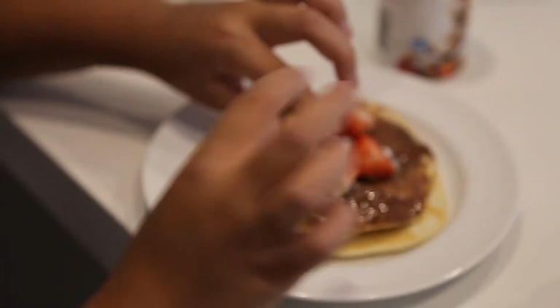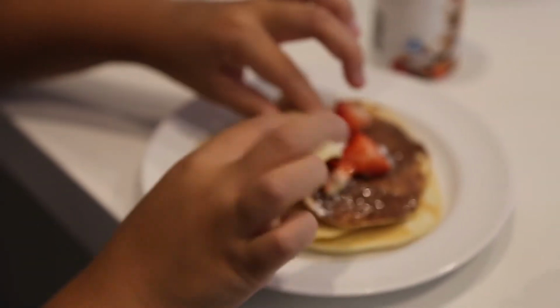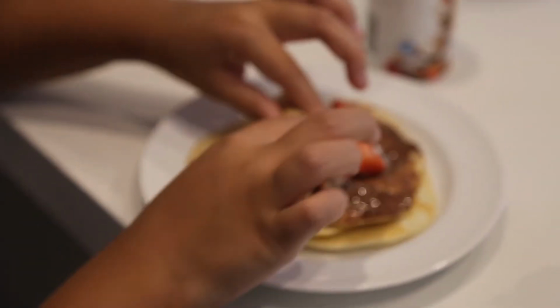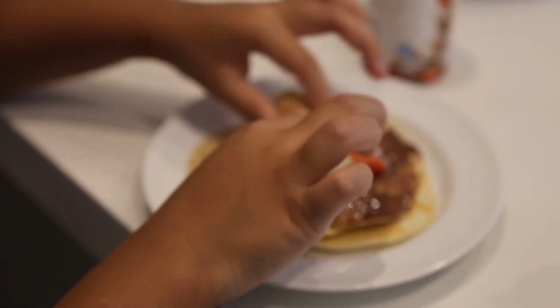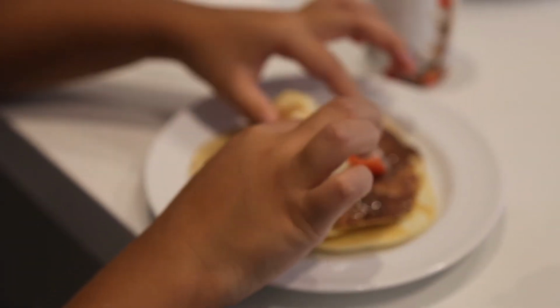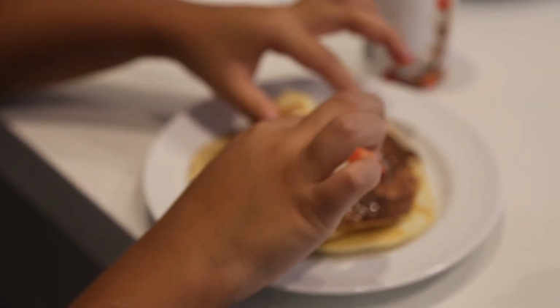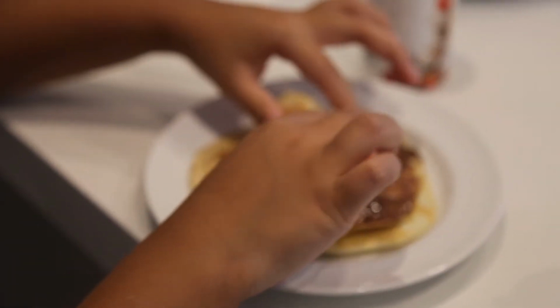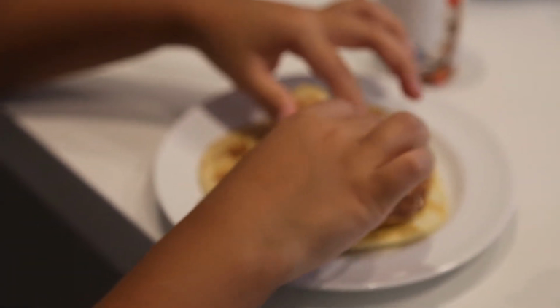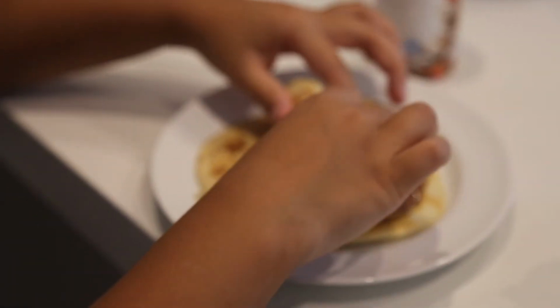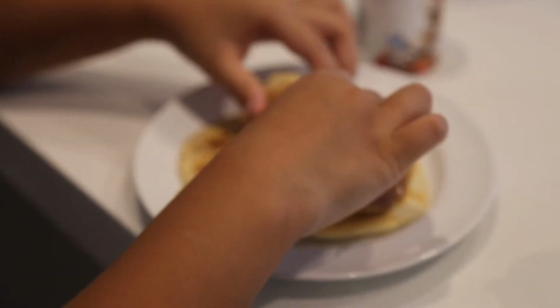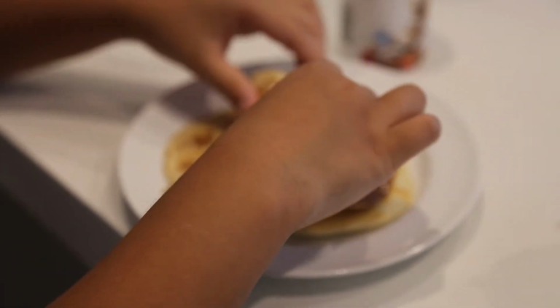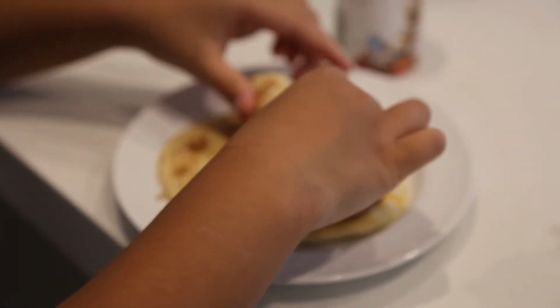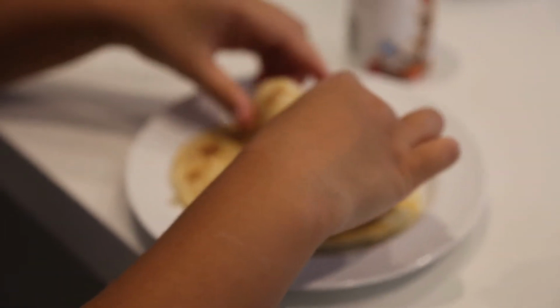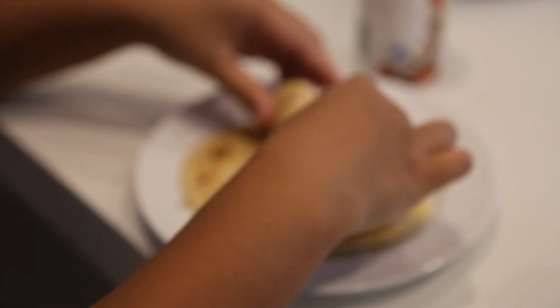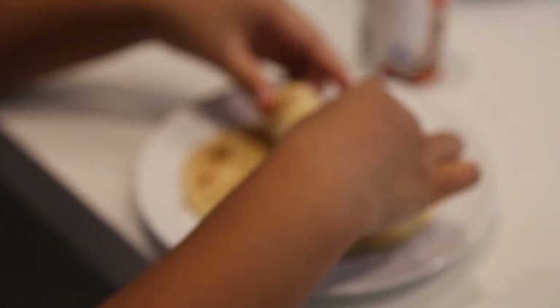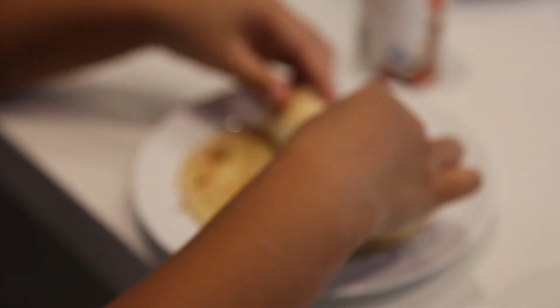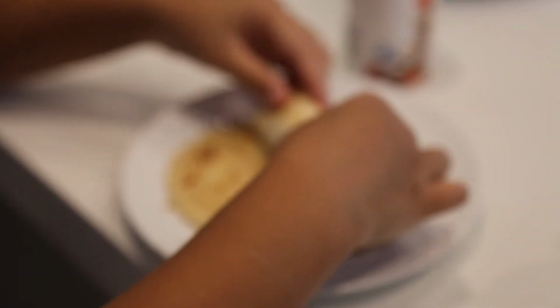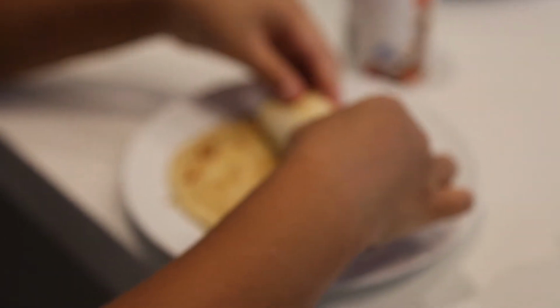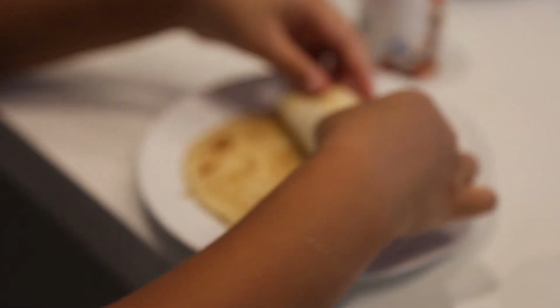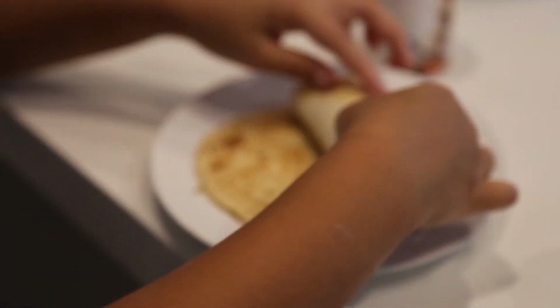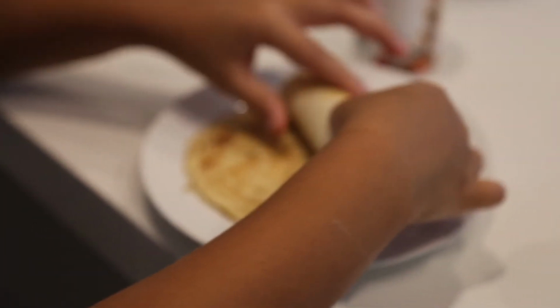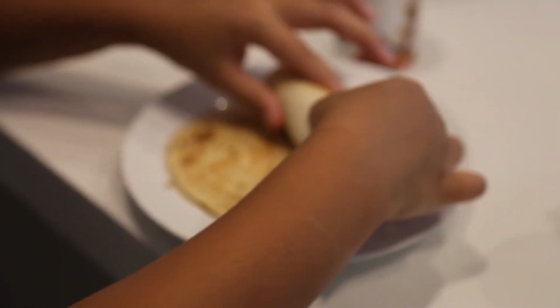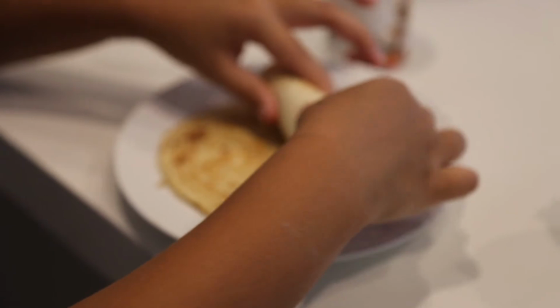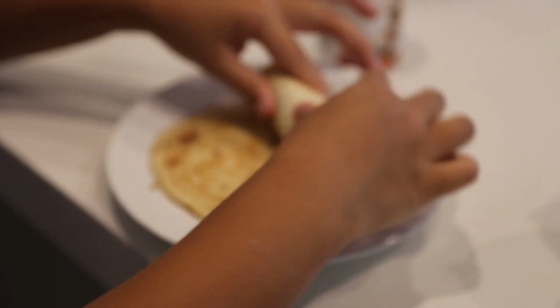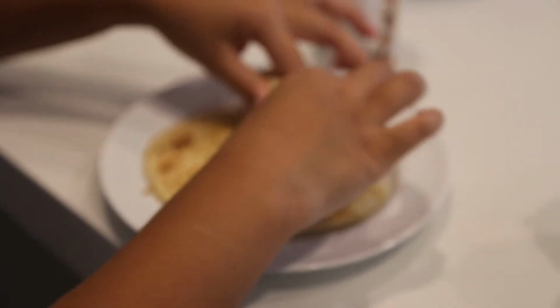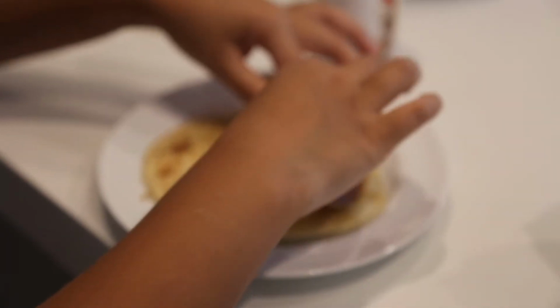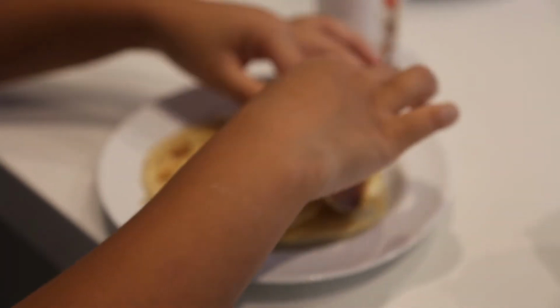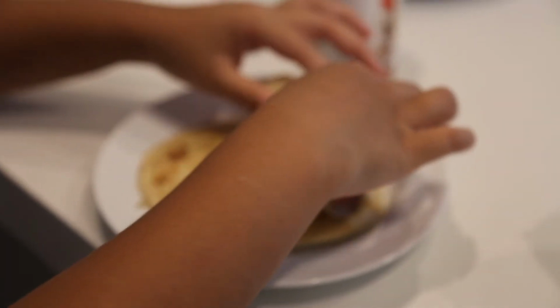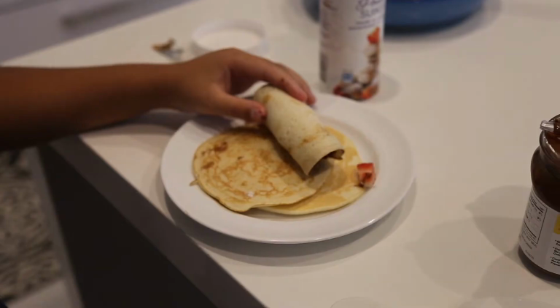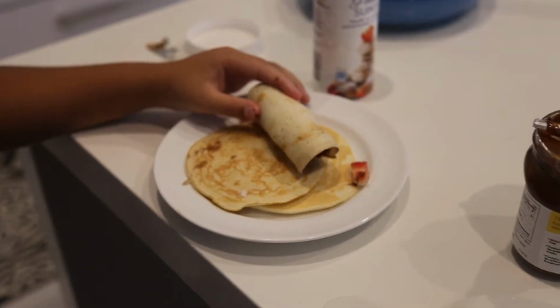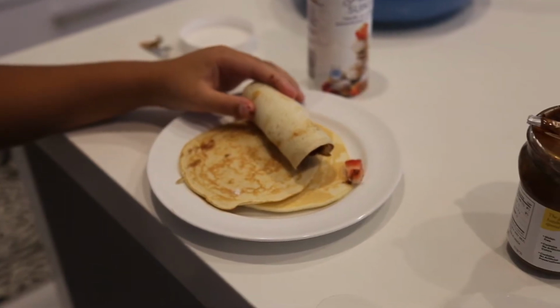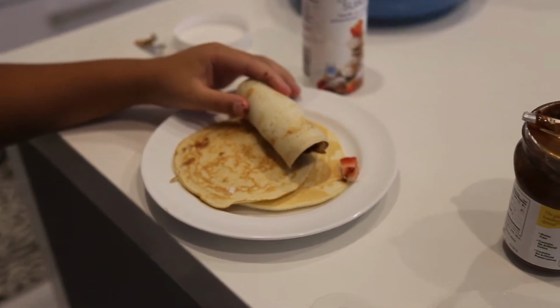This was super delicious and awesome. I loved it so much and you guys should definitely try this one out.